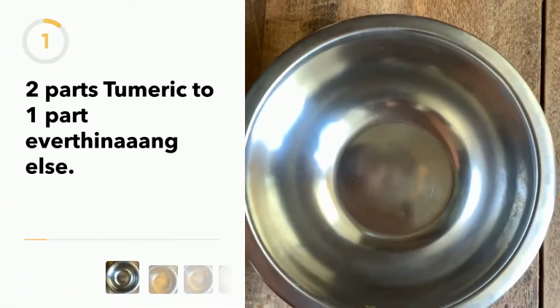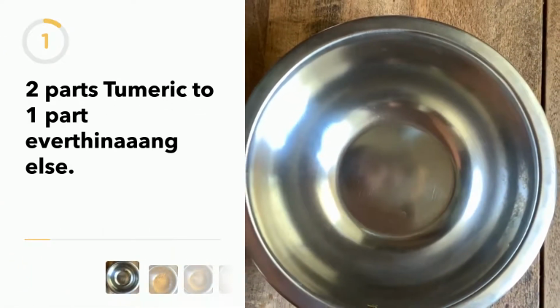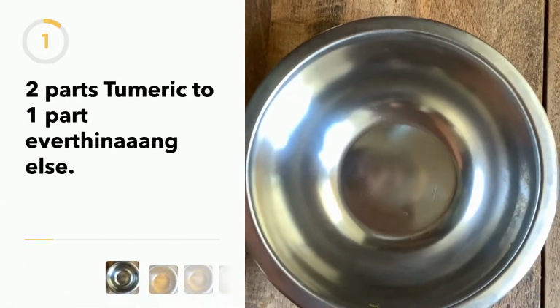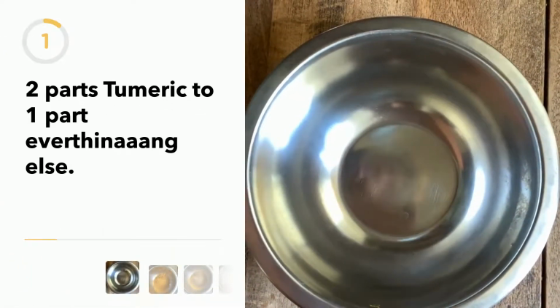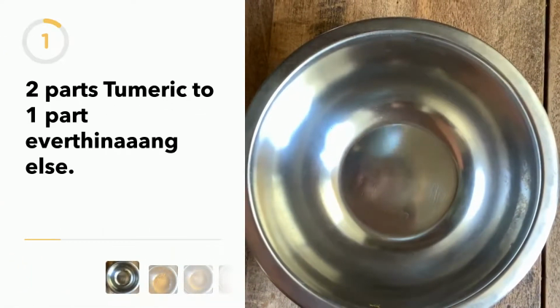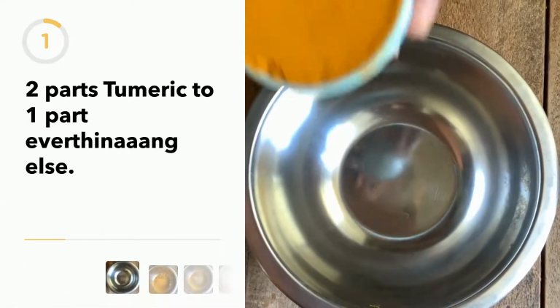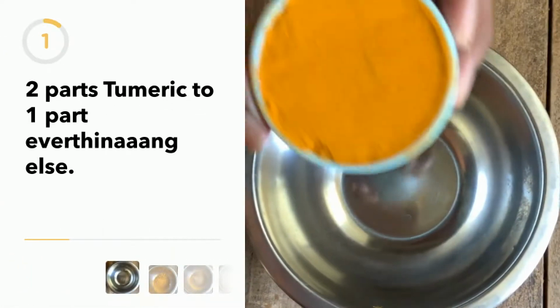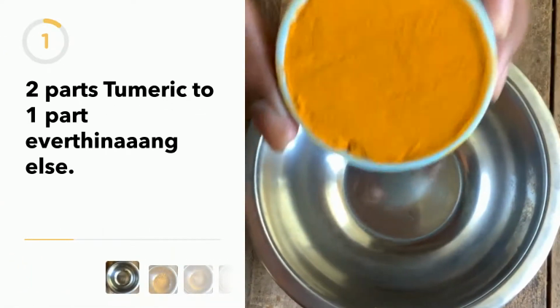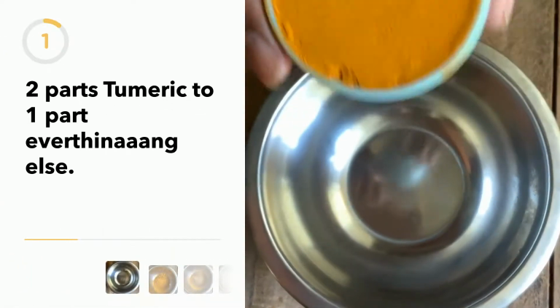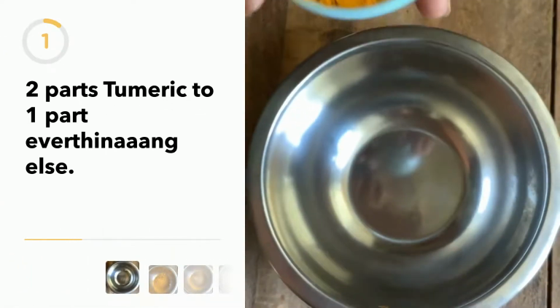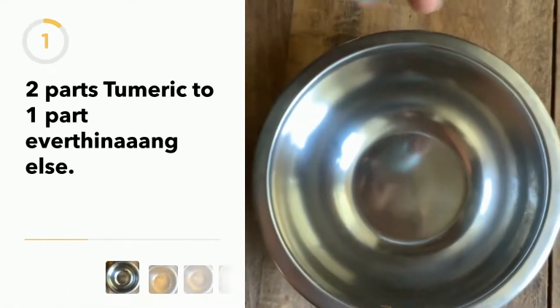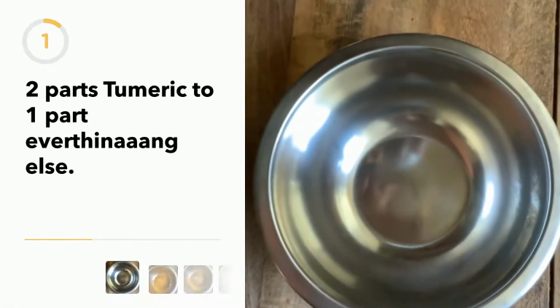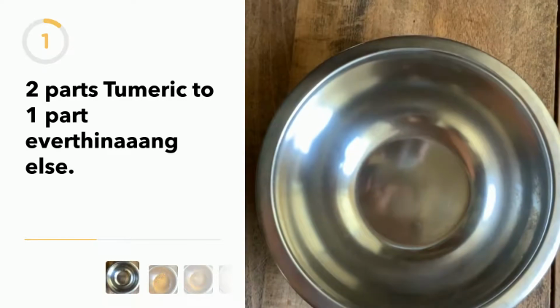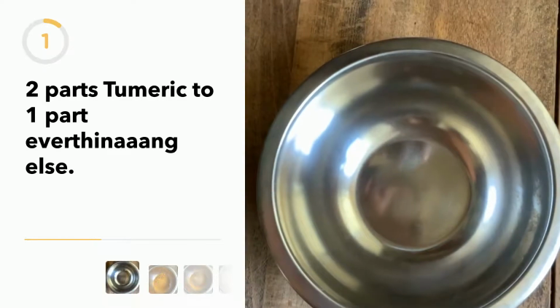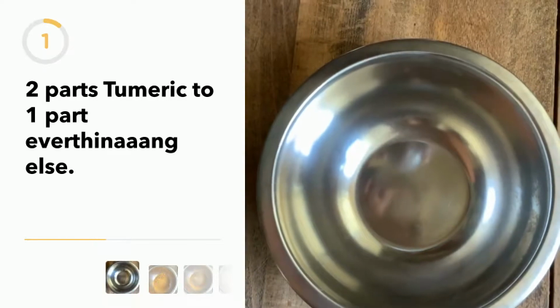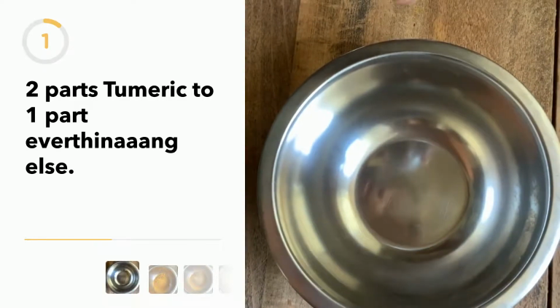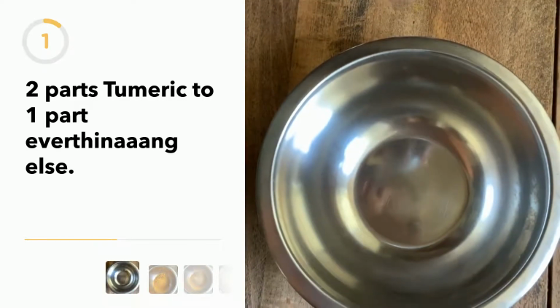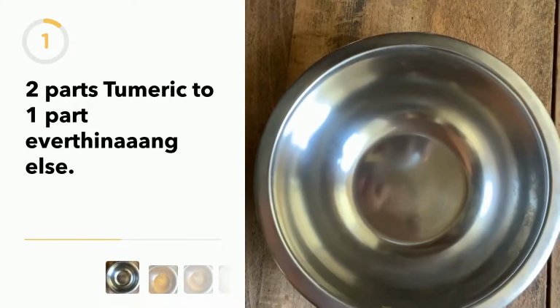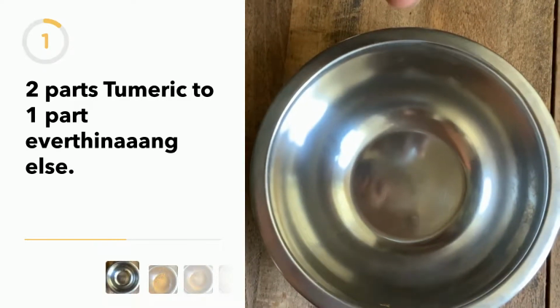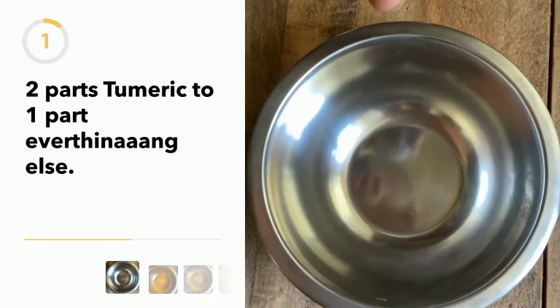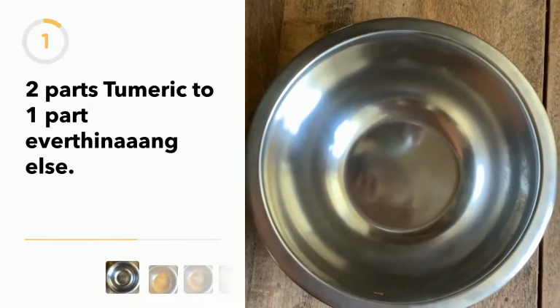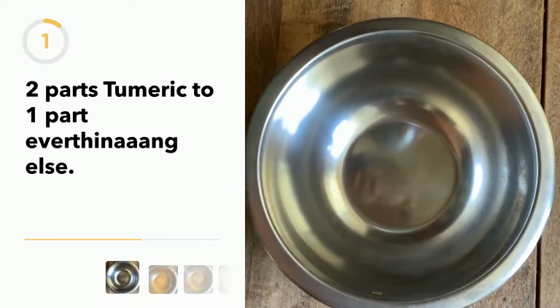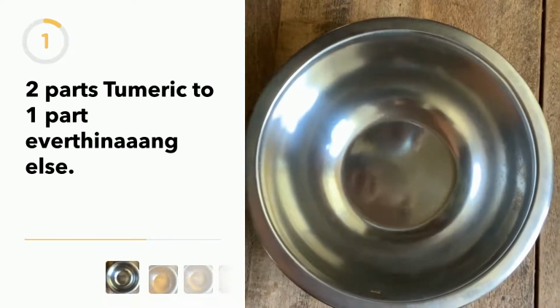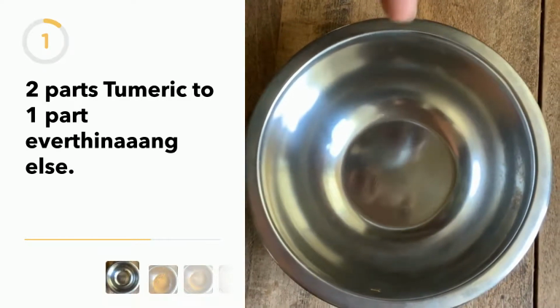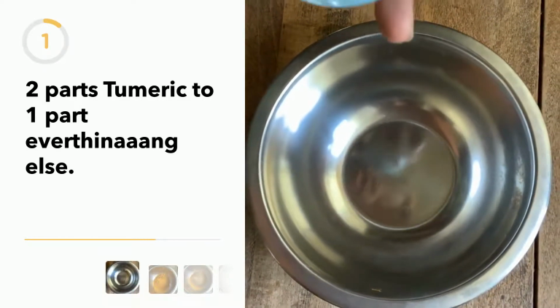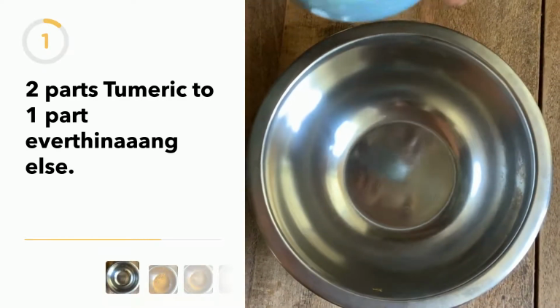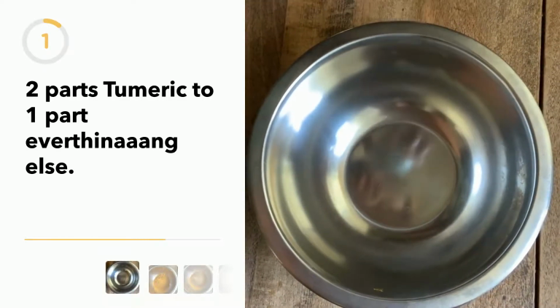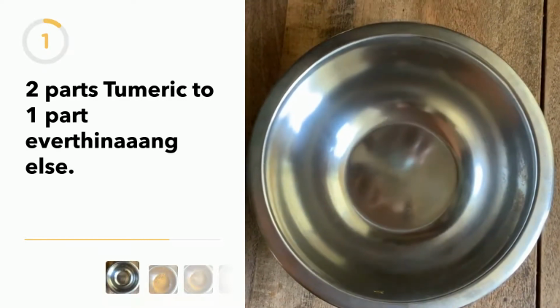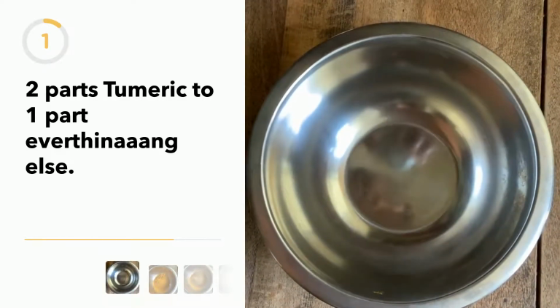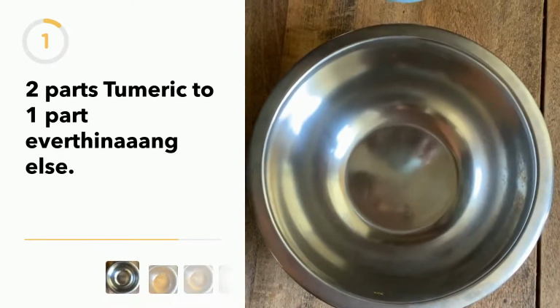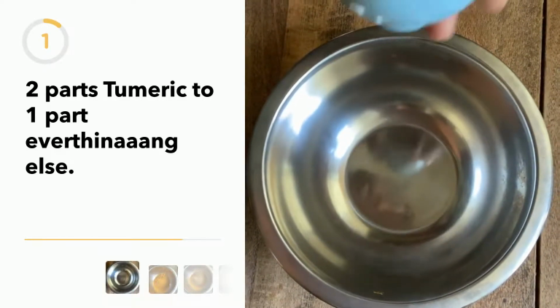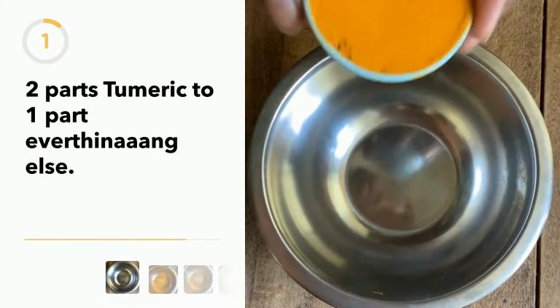We're going to start with a quarter cup of turmeric, and everything else is going to be an eighth of that — so half of this cup.